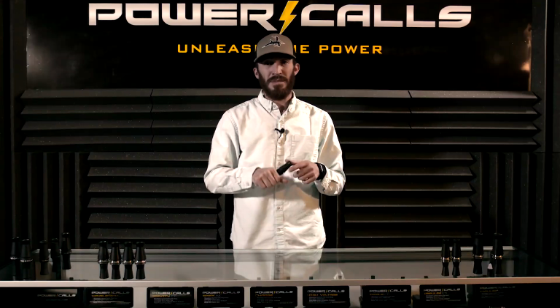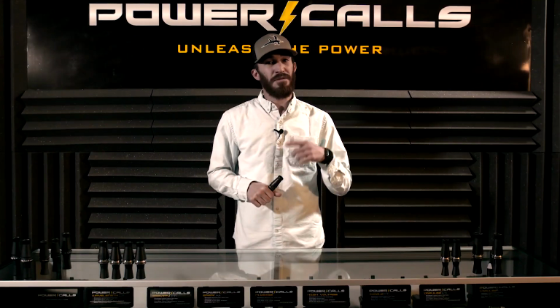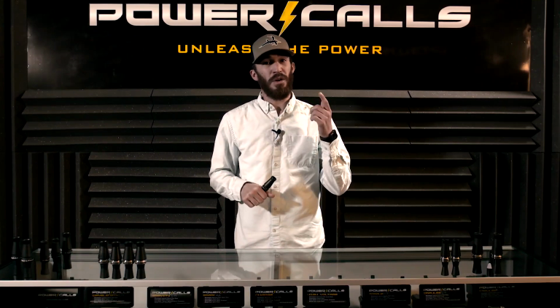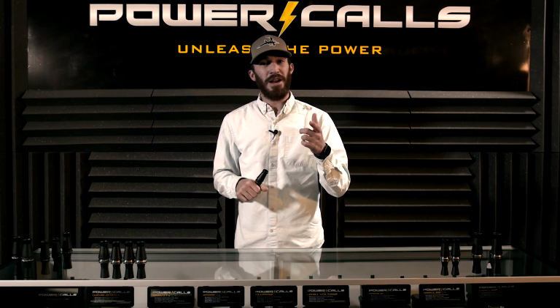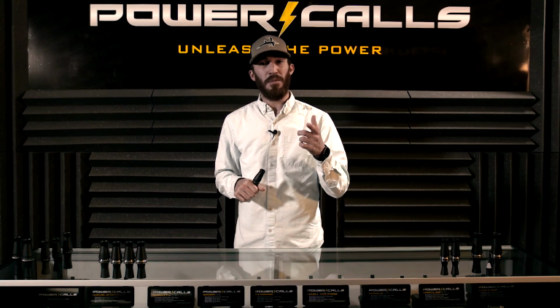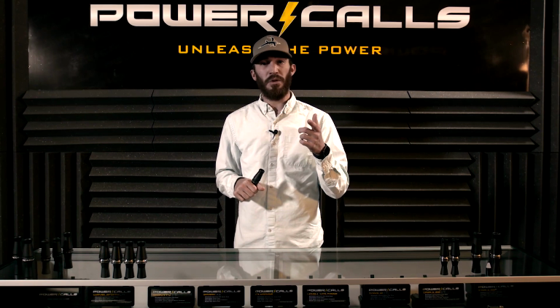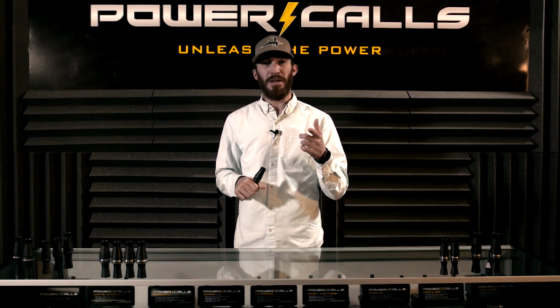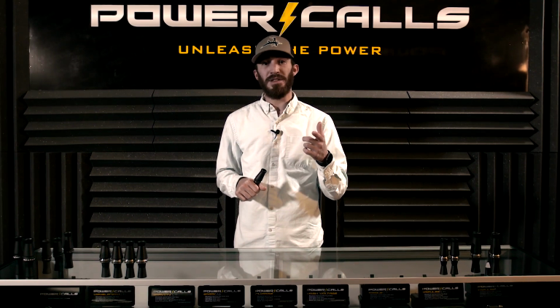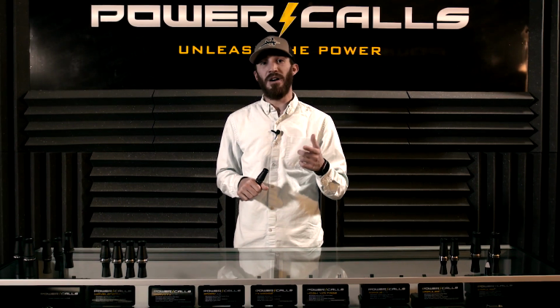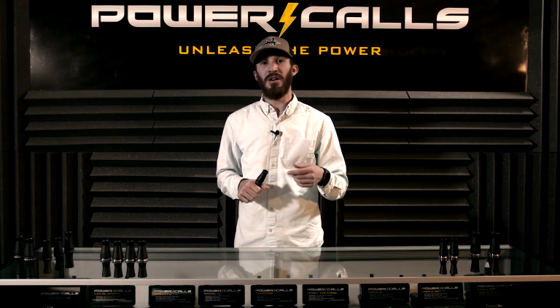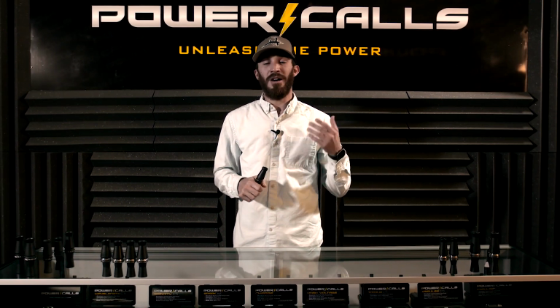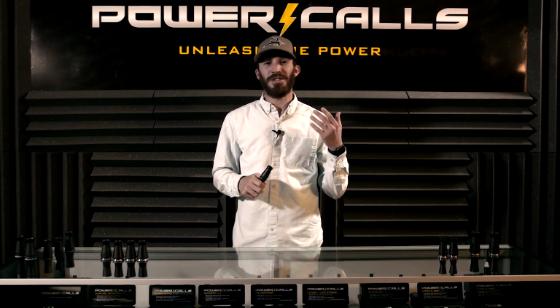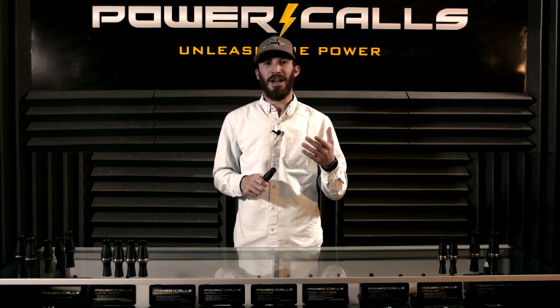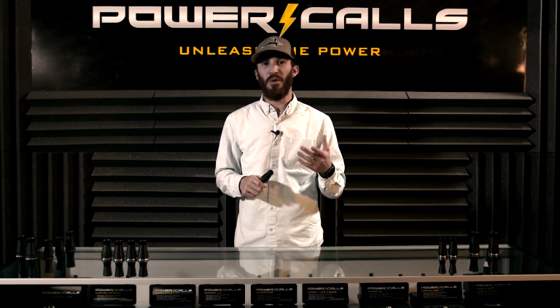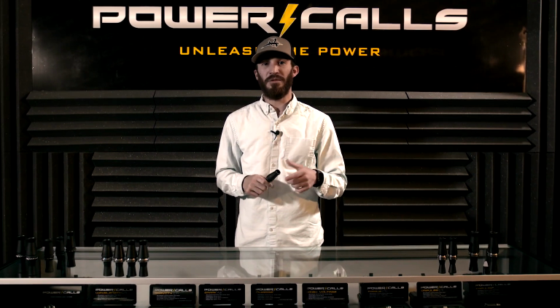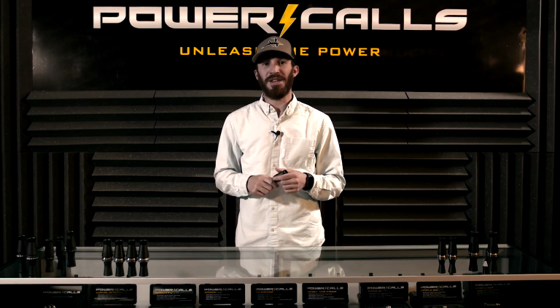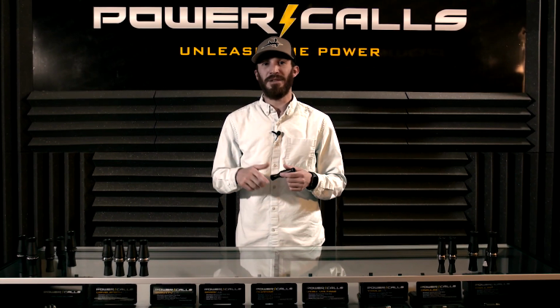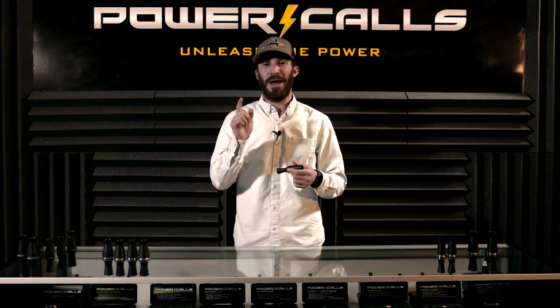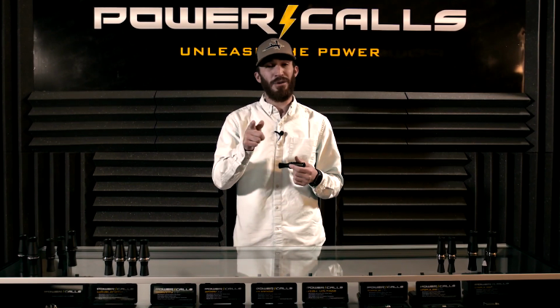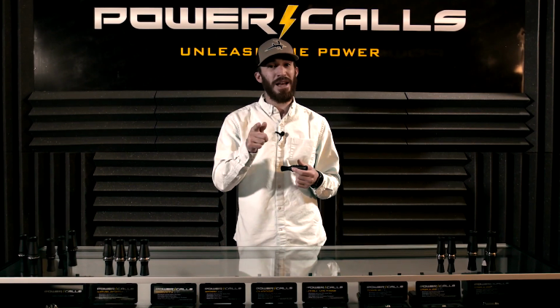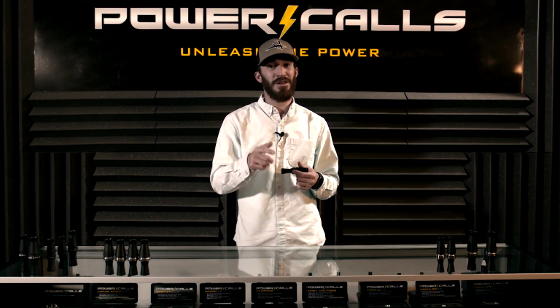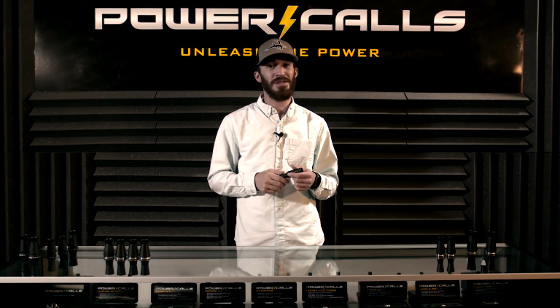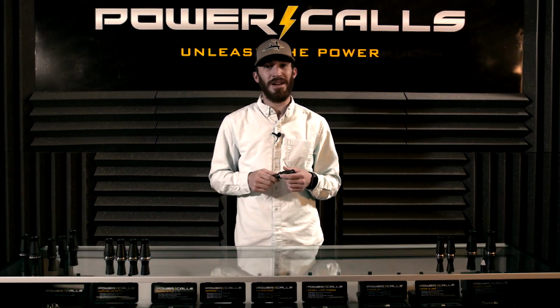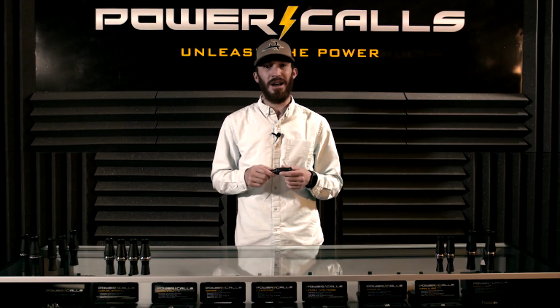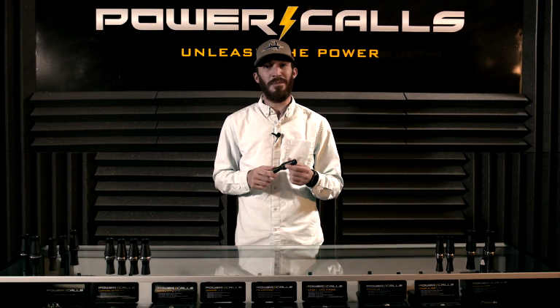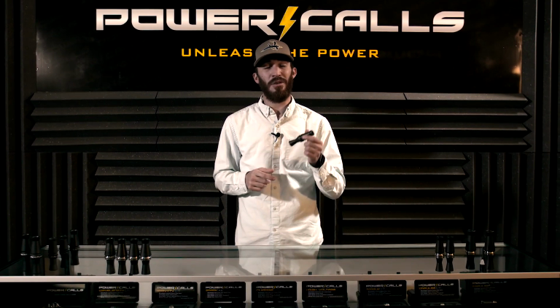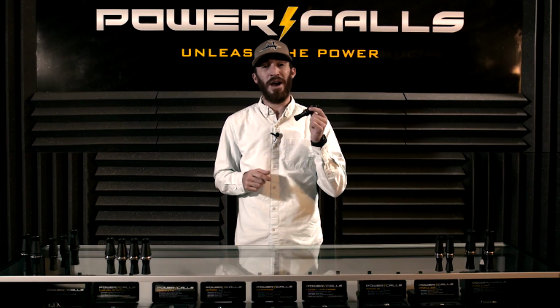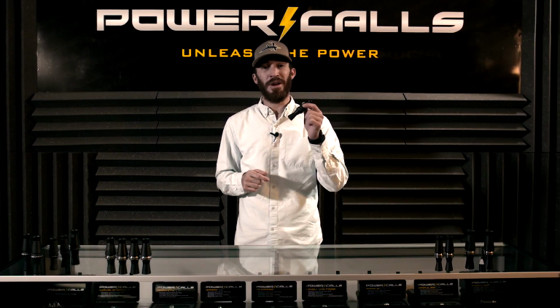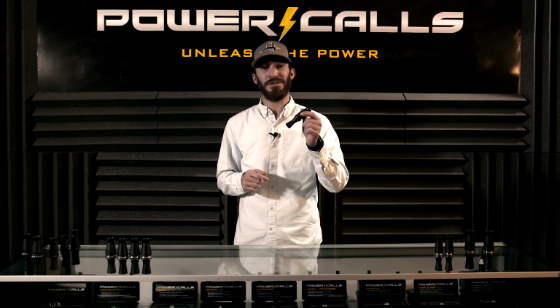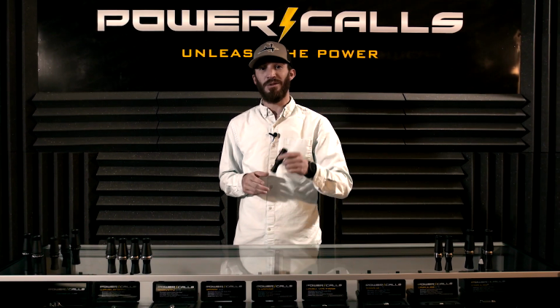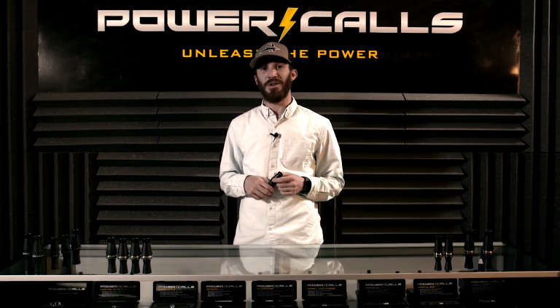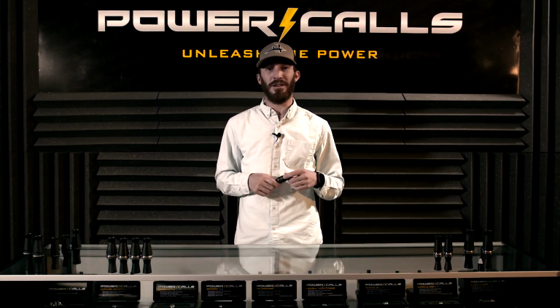If you want to hear more about this call or check out more information, visit power-calls.com or find one at your local dealer.